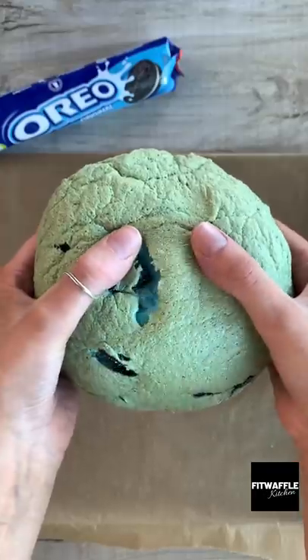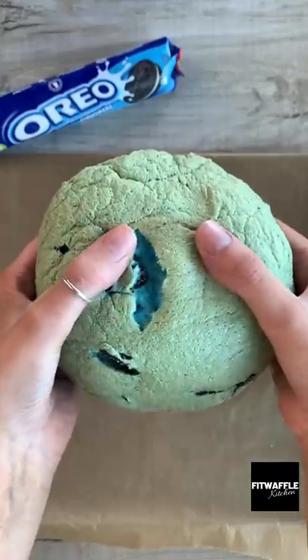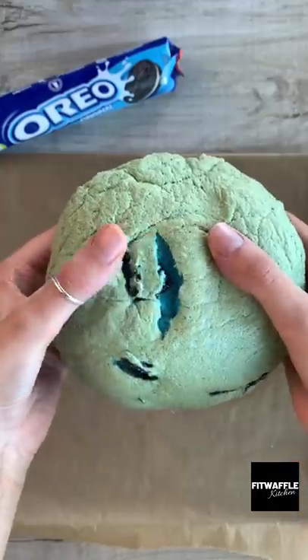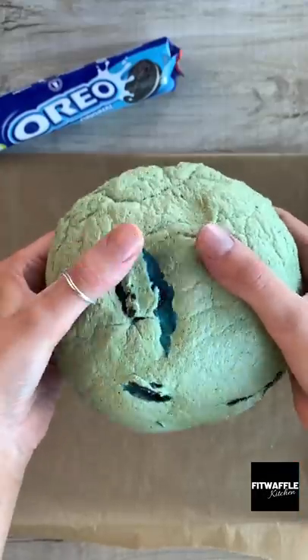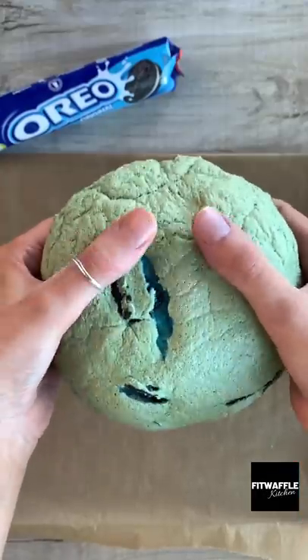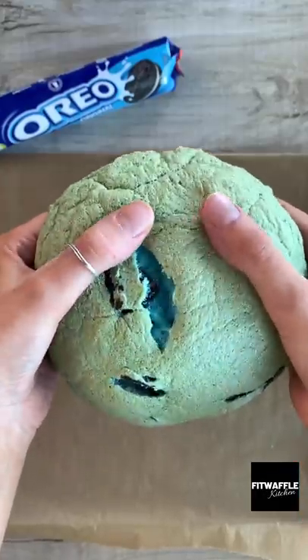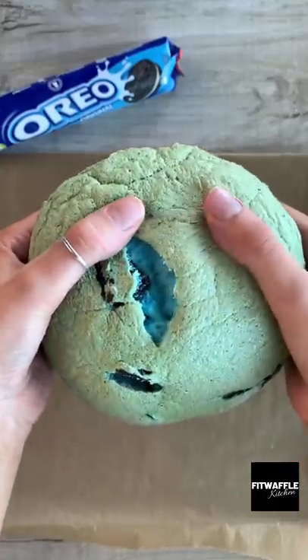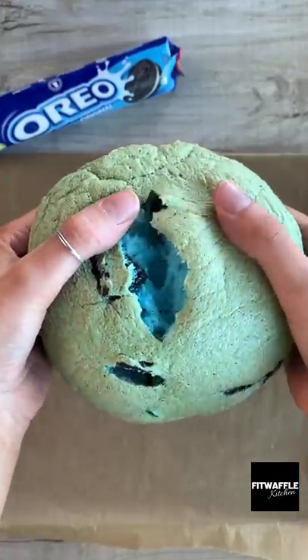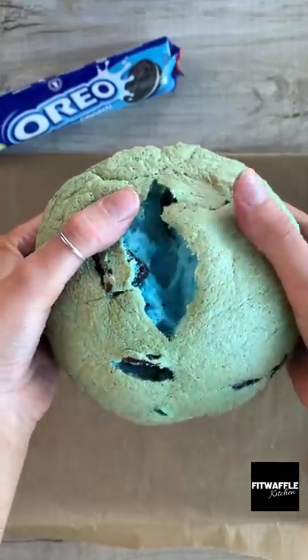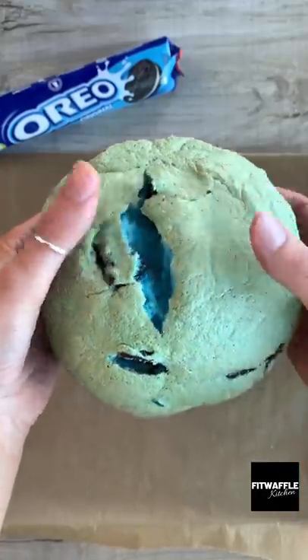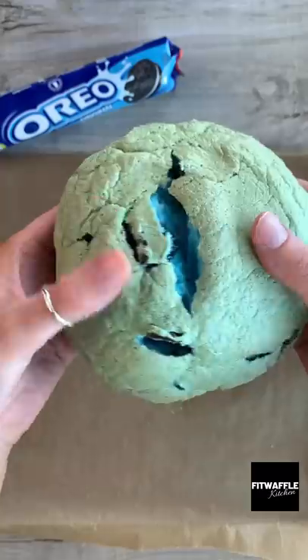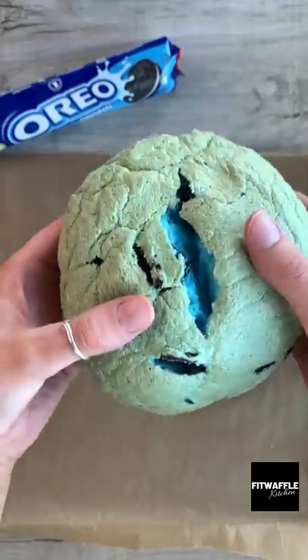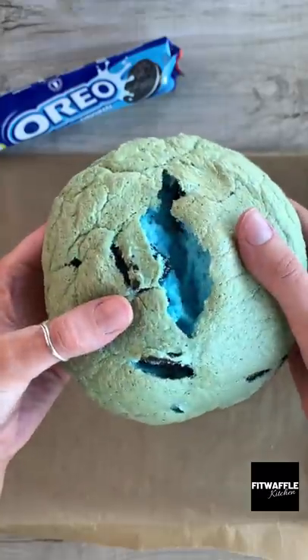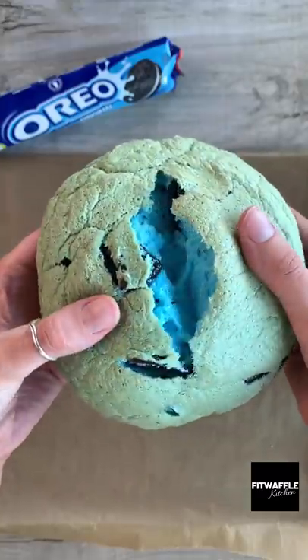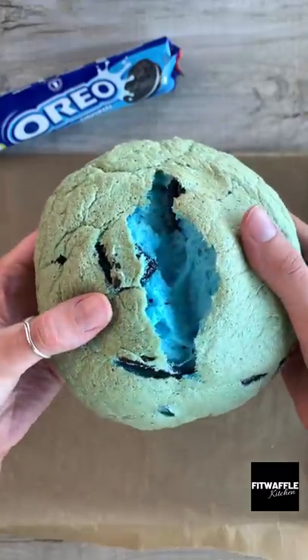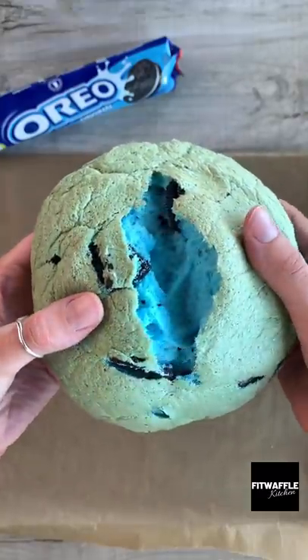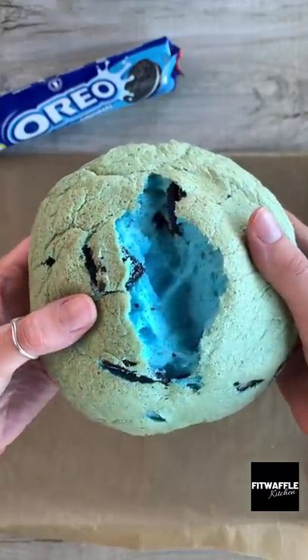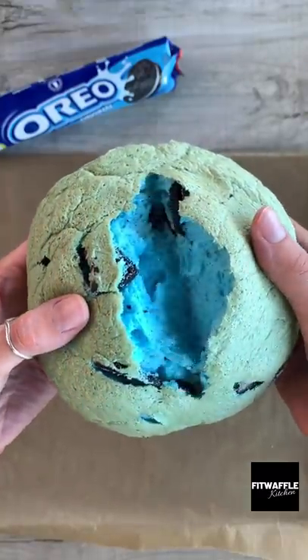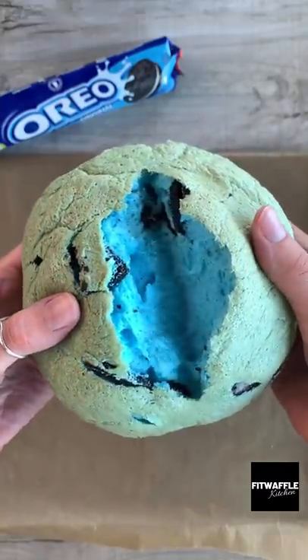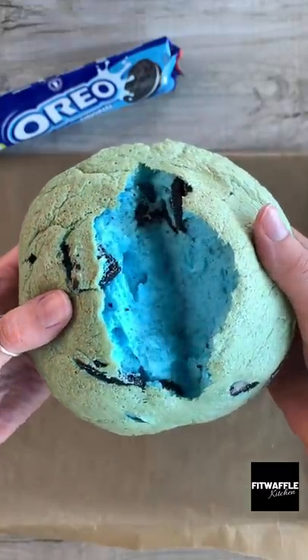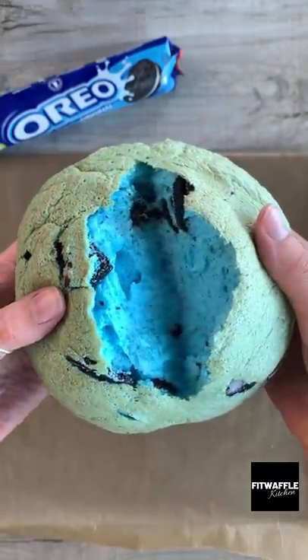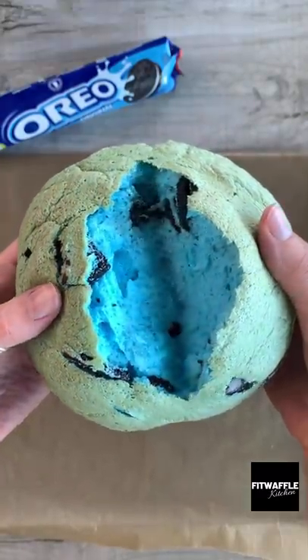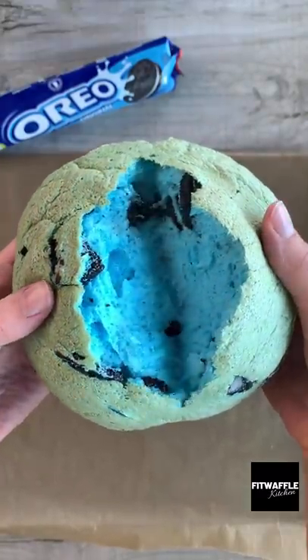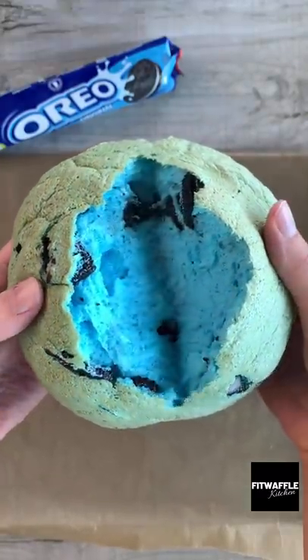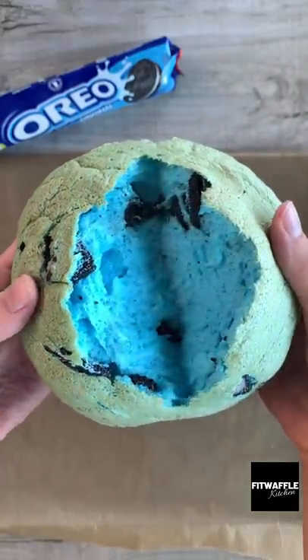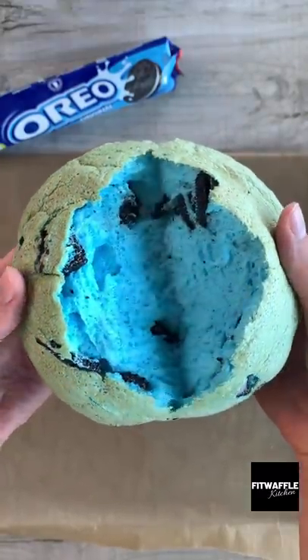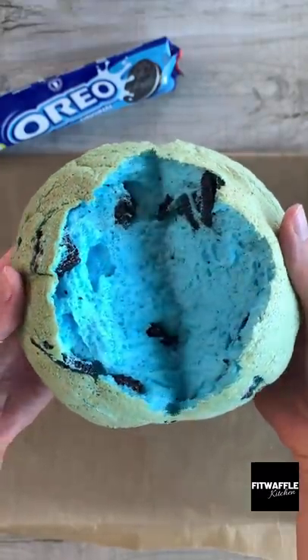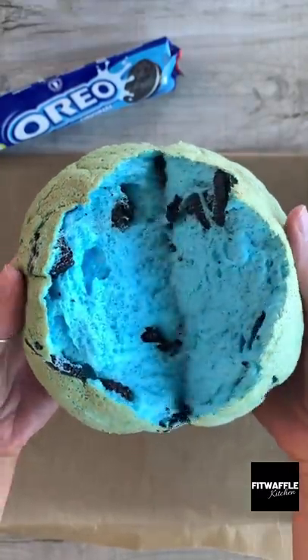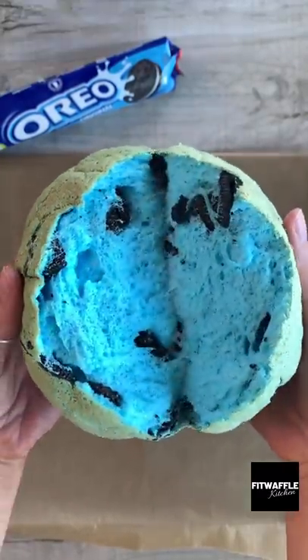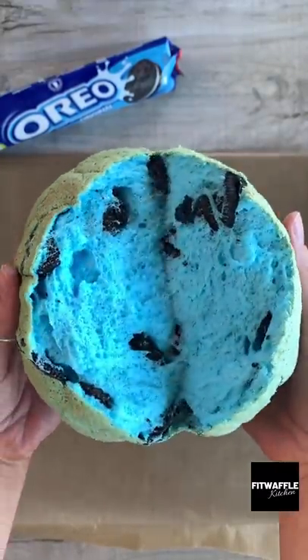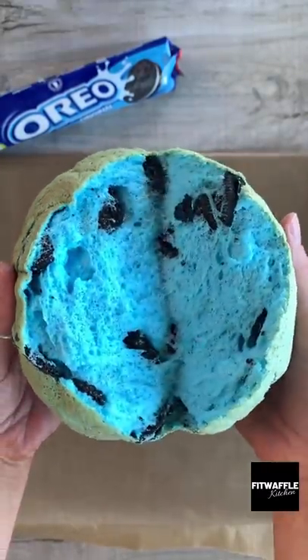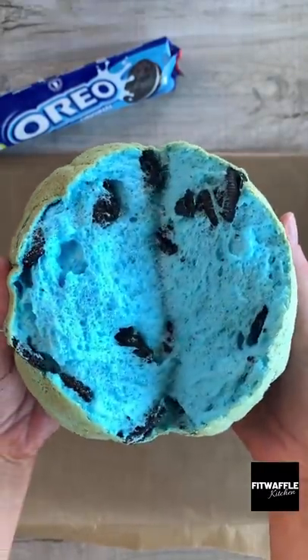As soon as it comes out, it's ready to eat. Break it in half to reveal the colour and the Oreos, and that's it. Enjoy!